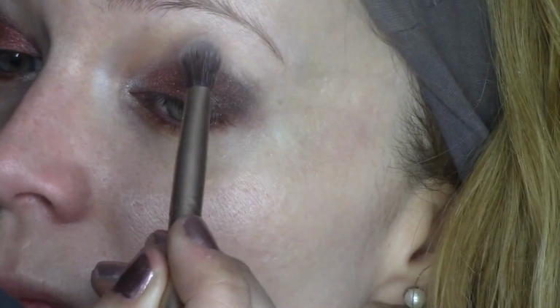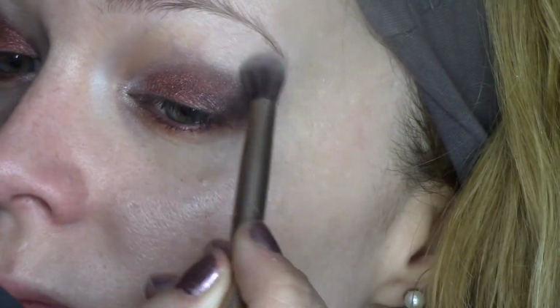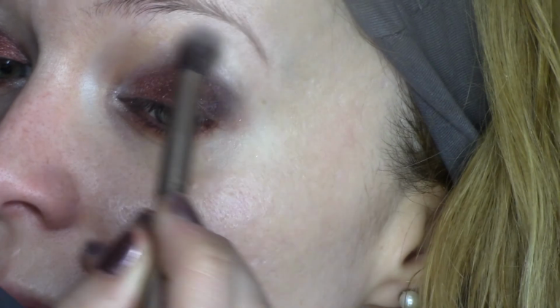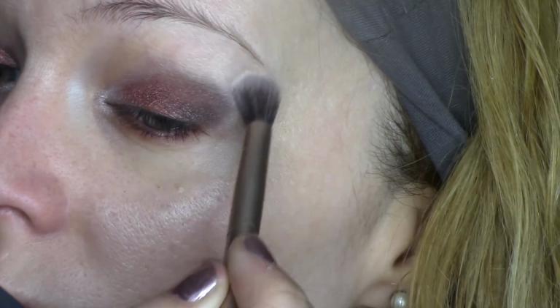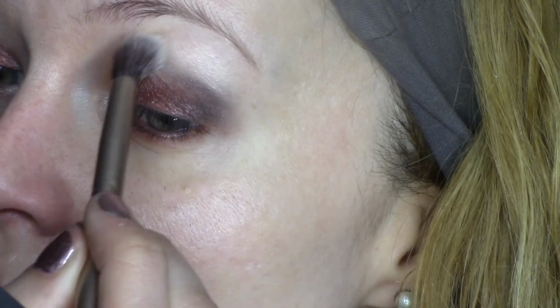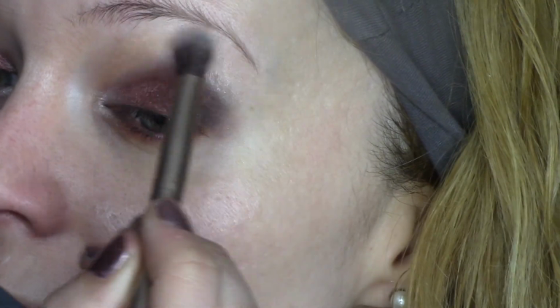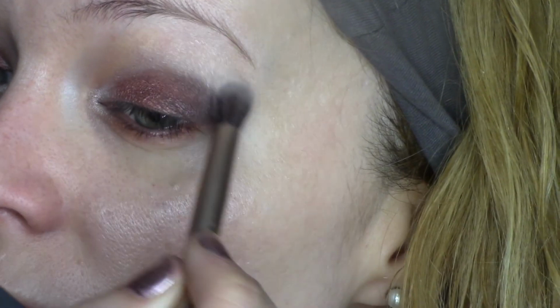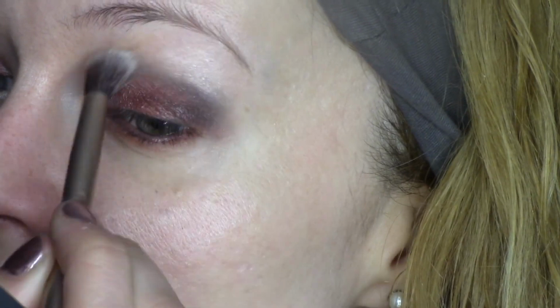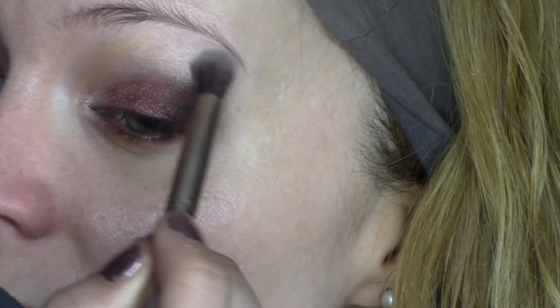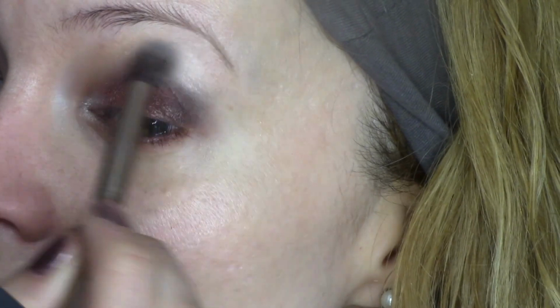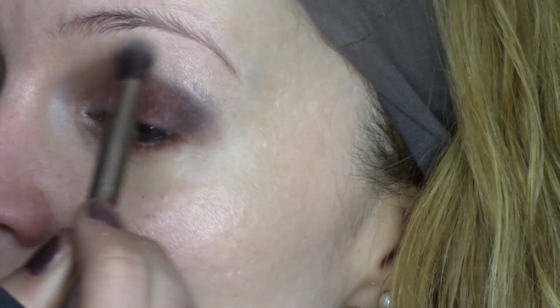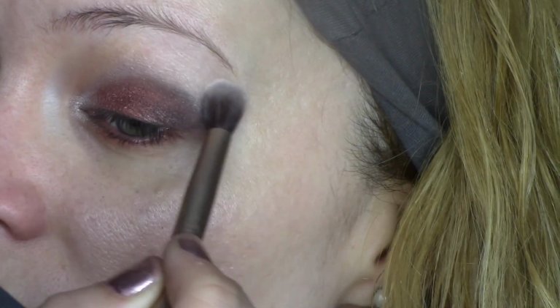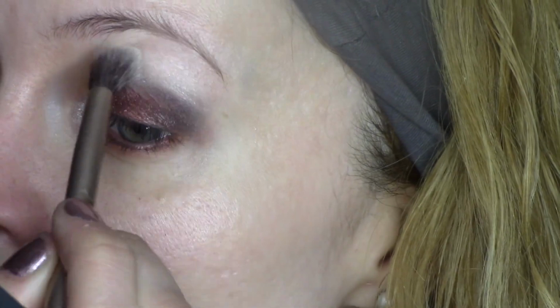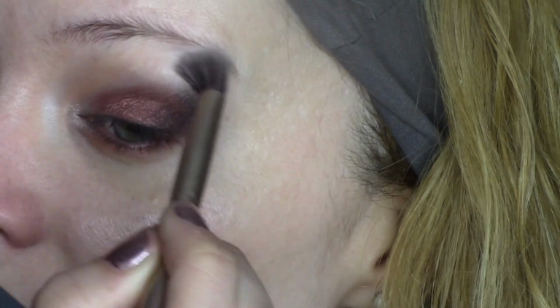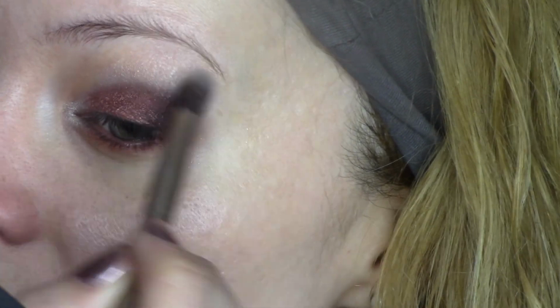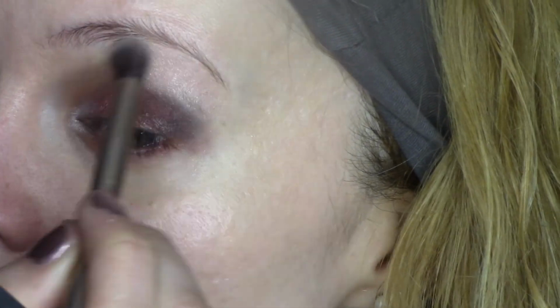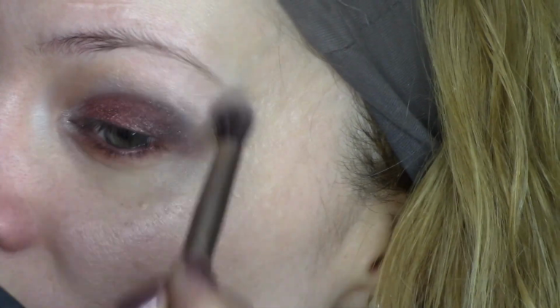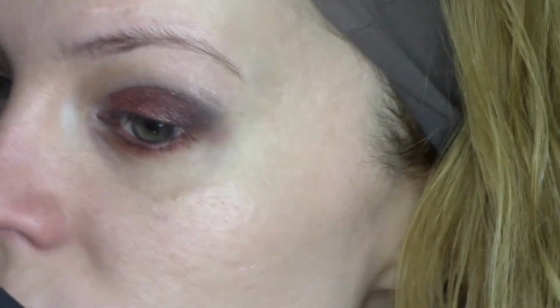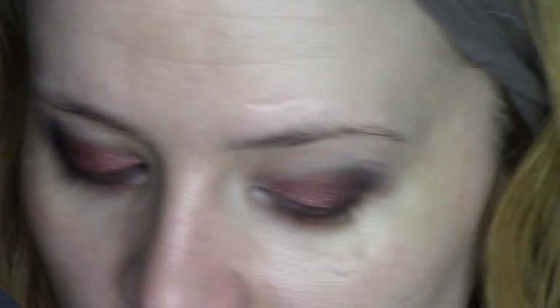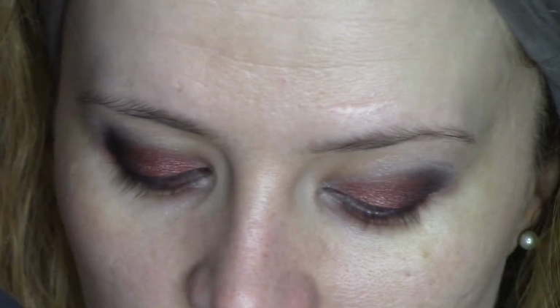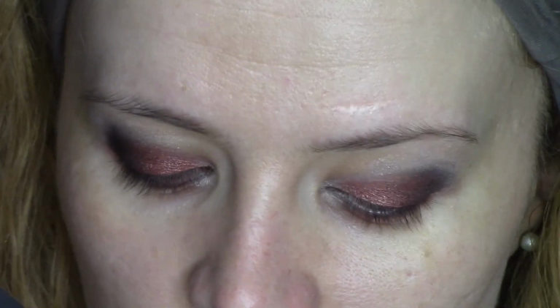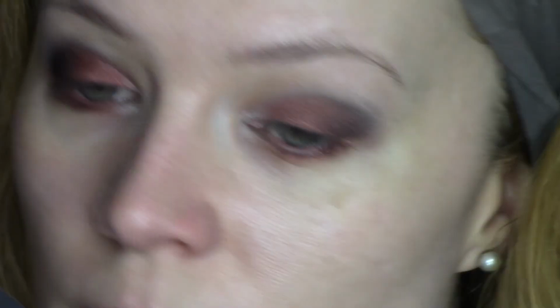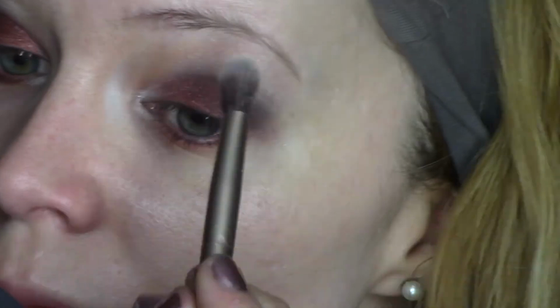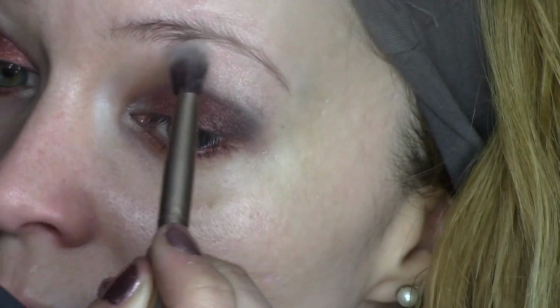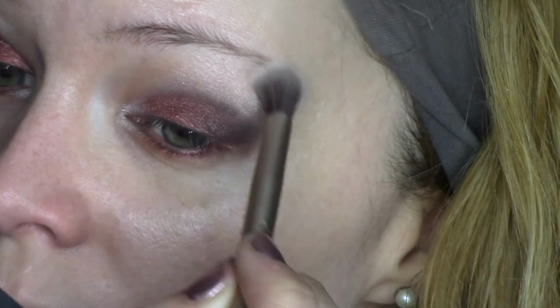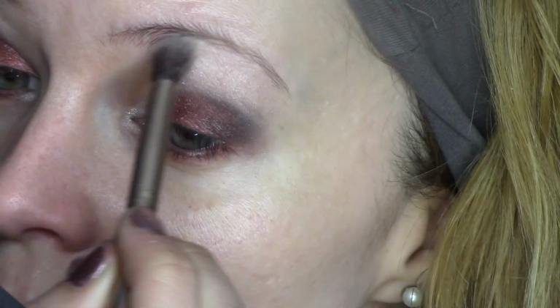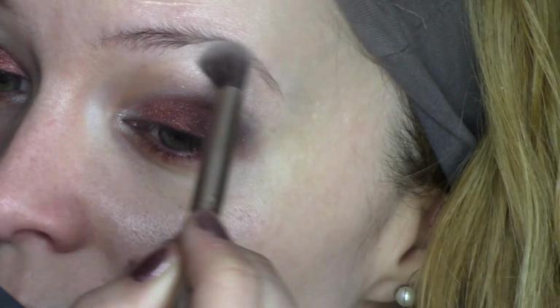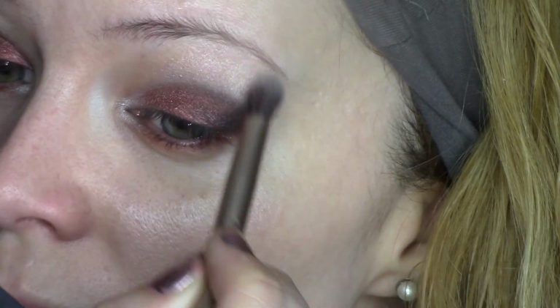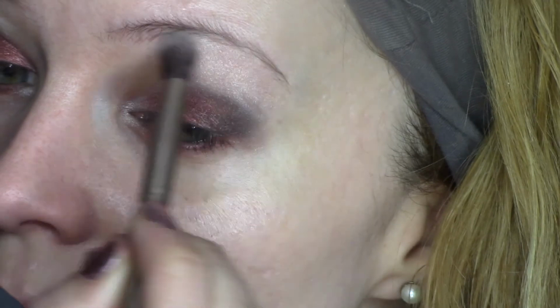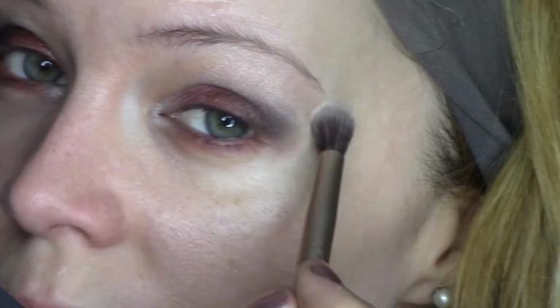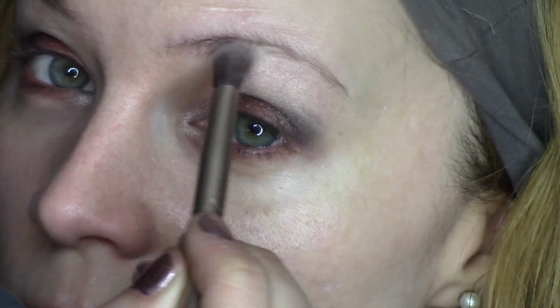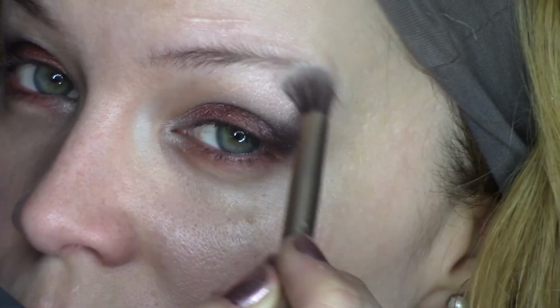I'm also taking the same eyeshadow — MAC Shroom — and I'm going to highlight my brow bone to make it a little bit special.